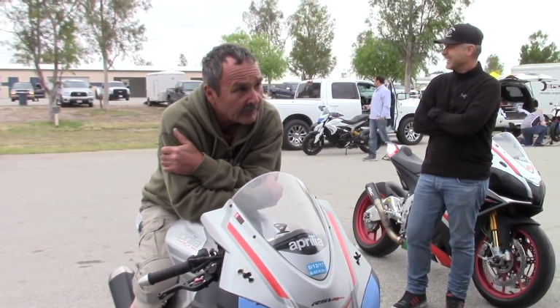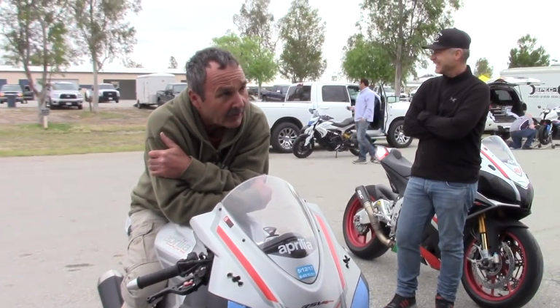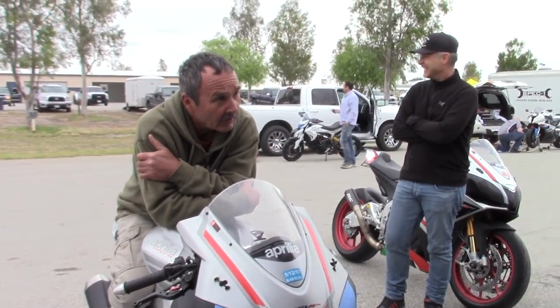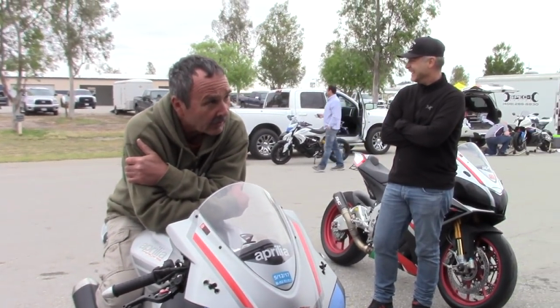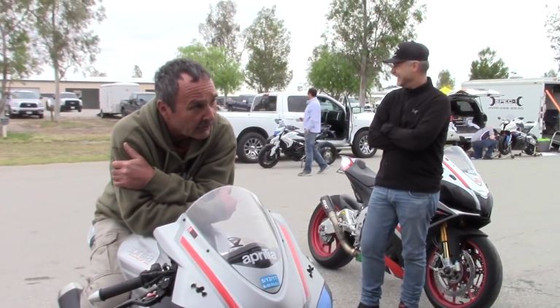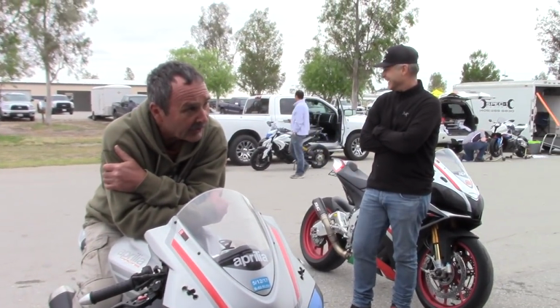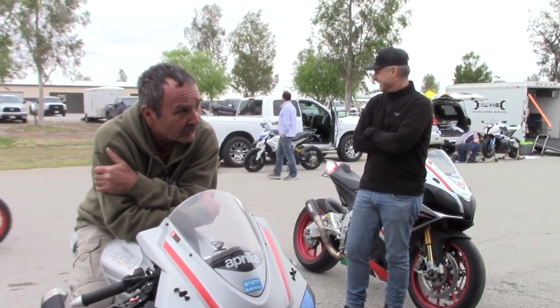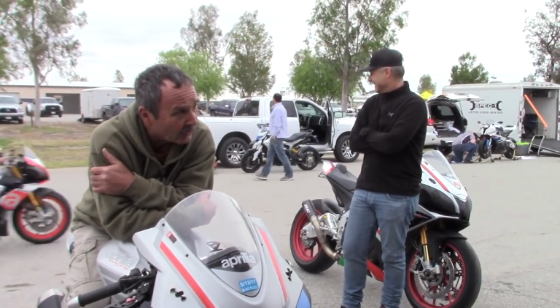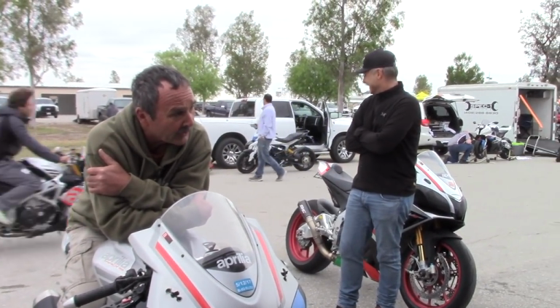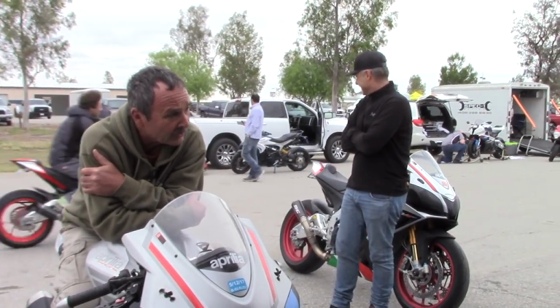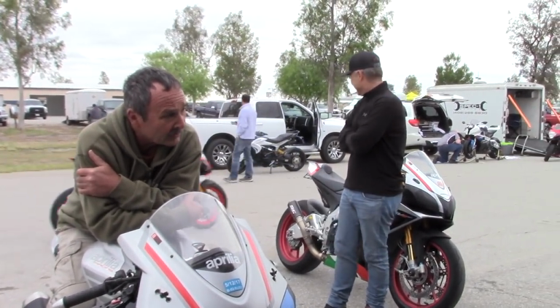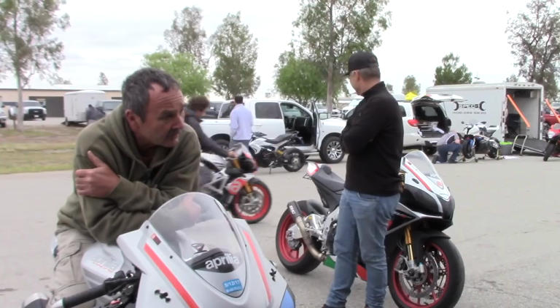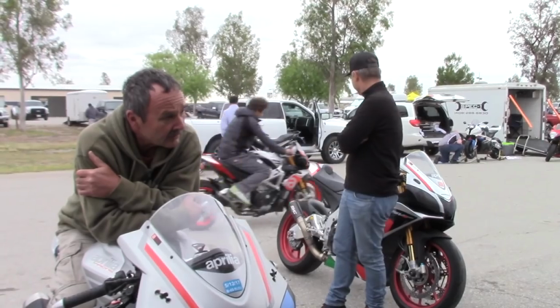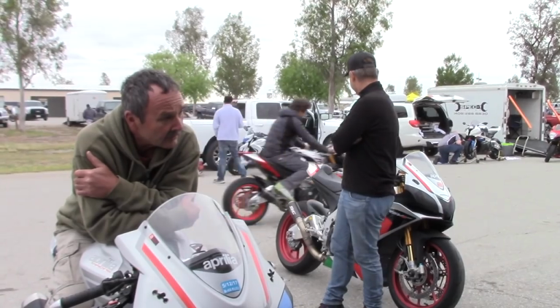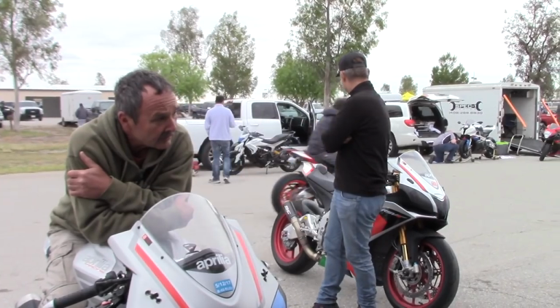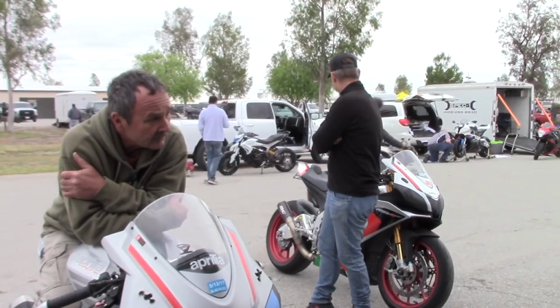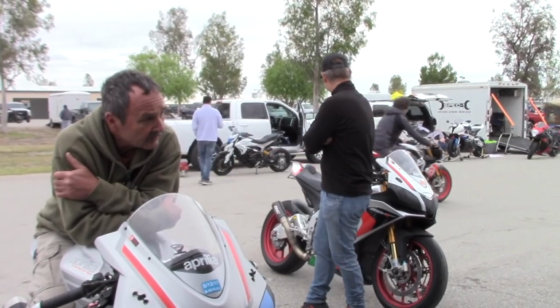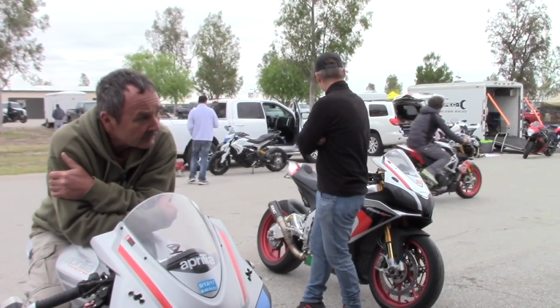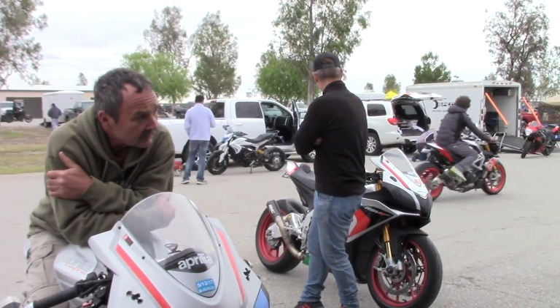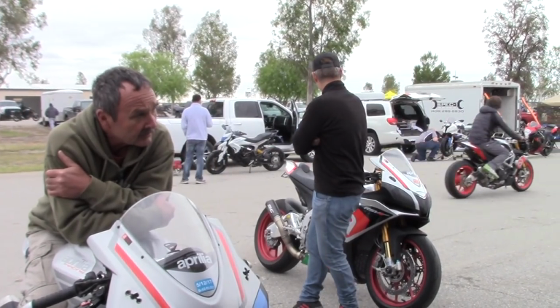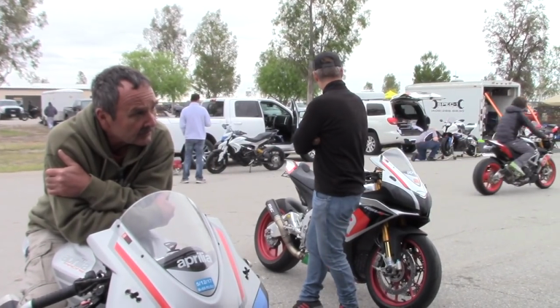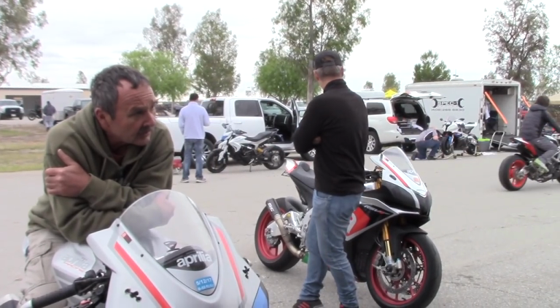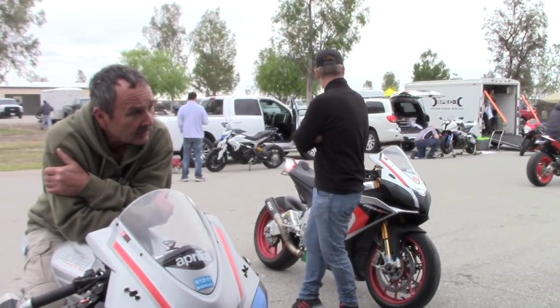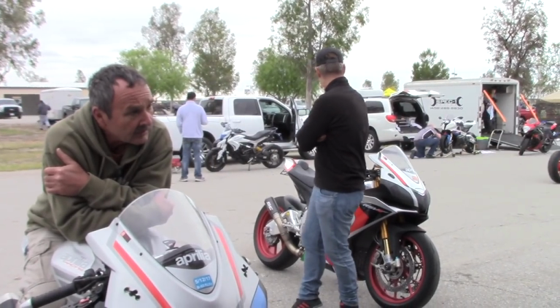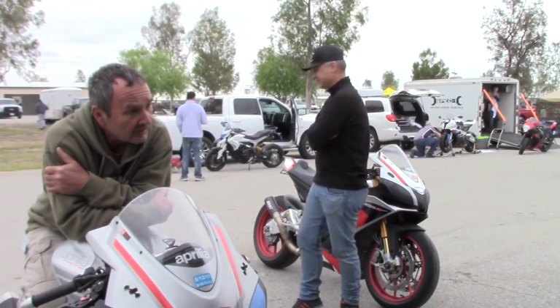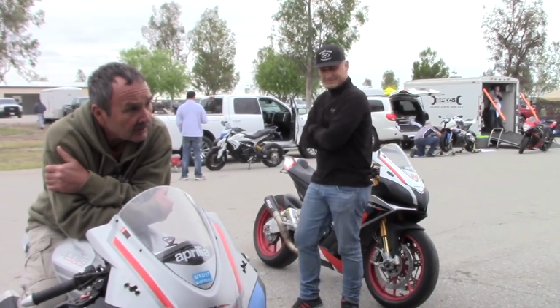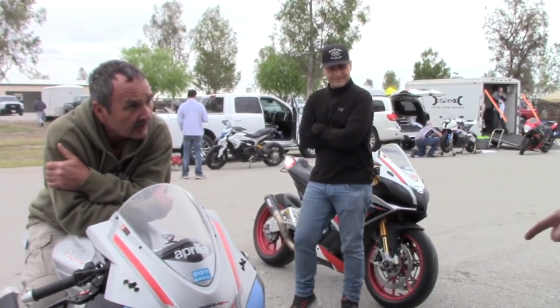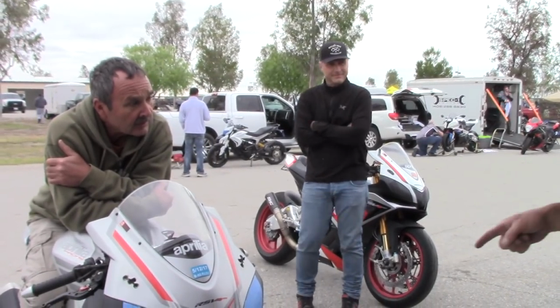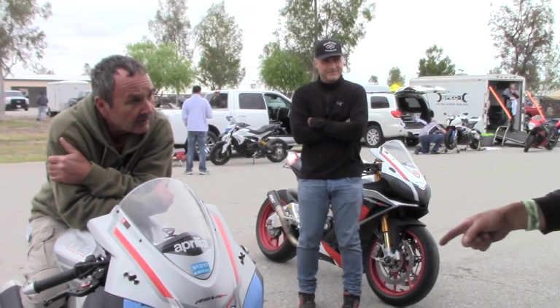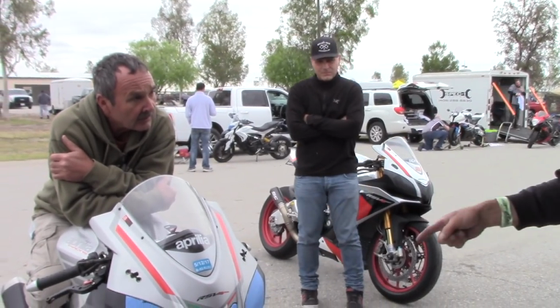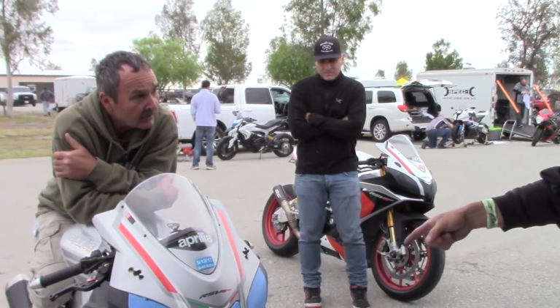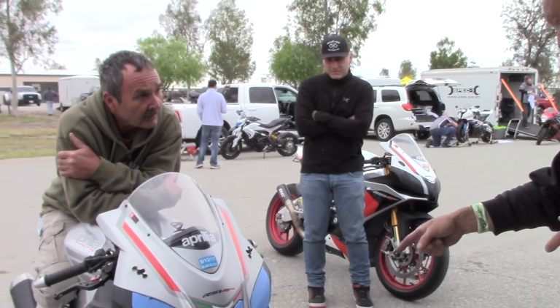What year is the bike? 2016. How many miles are on it now? About 75.